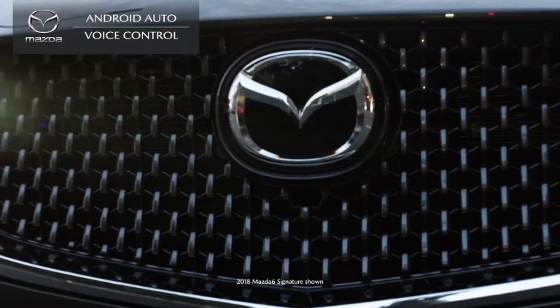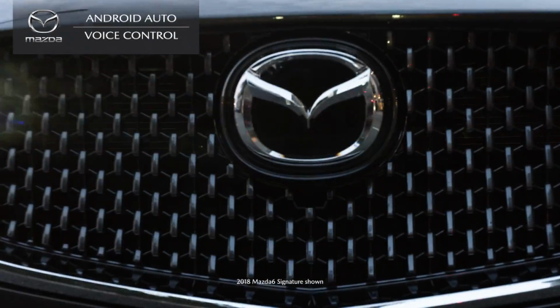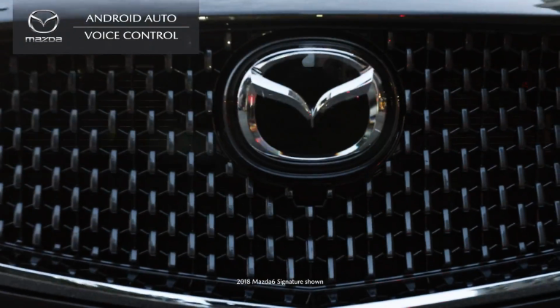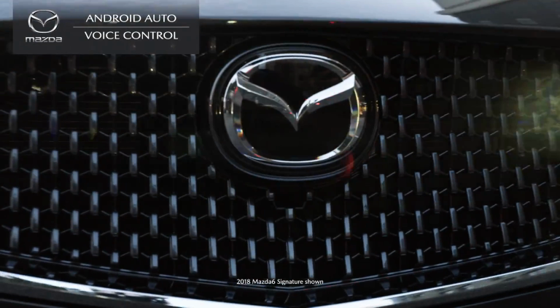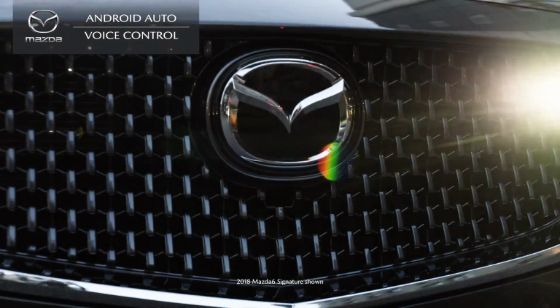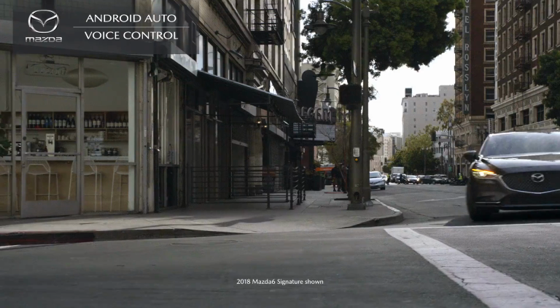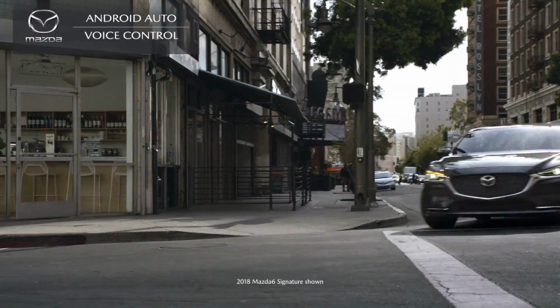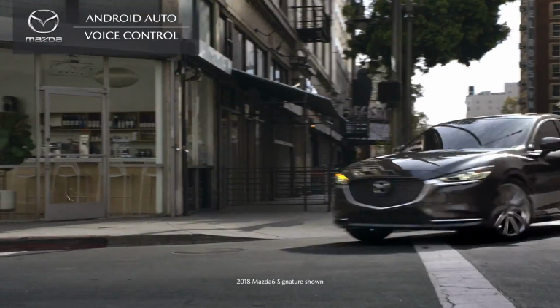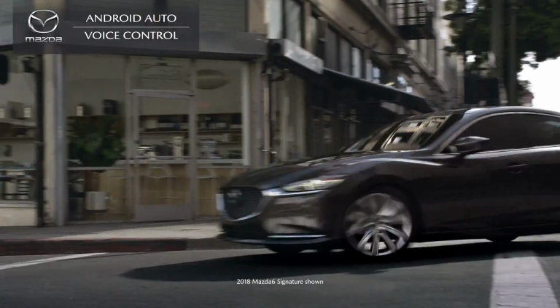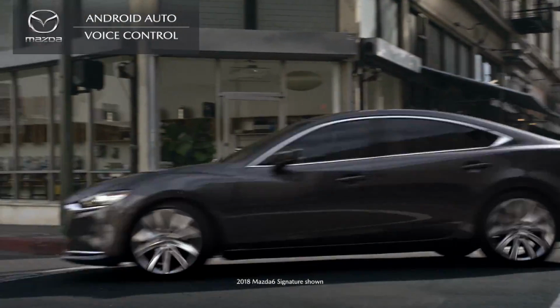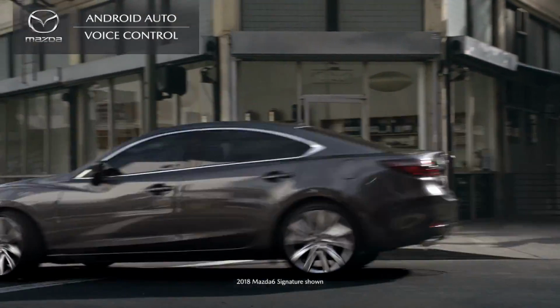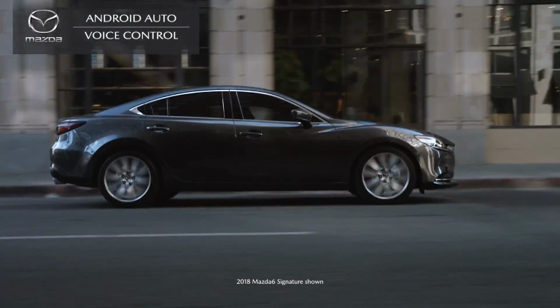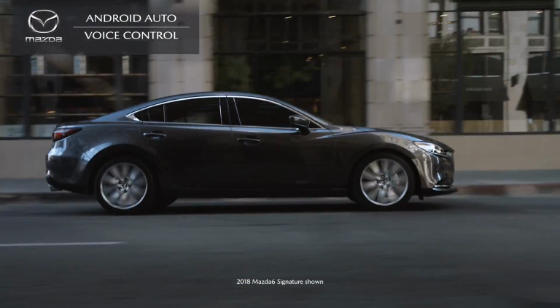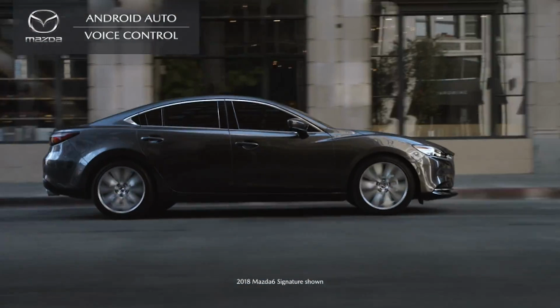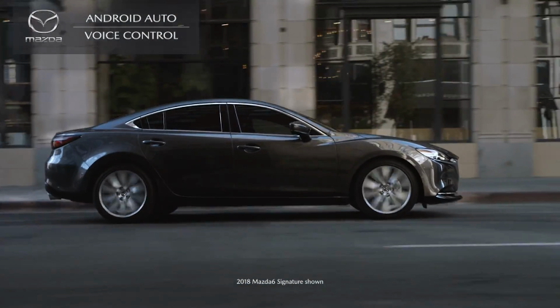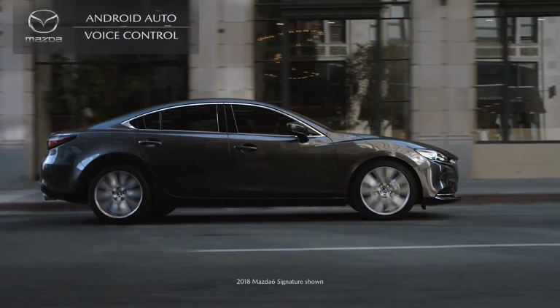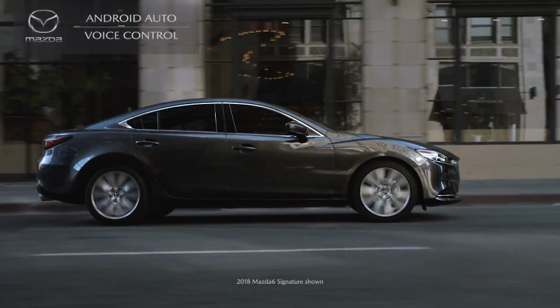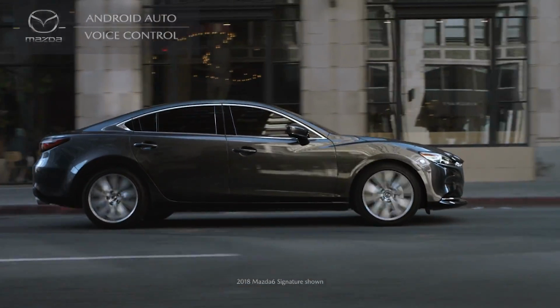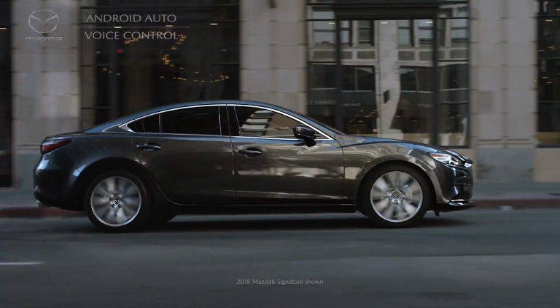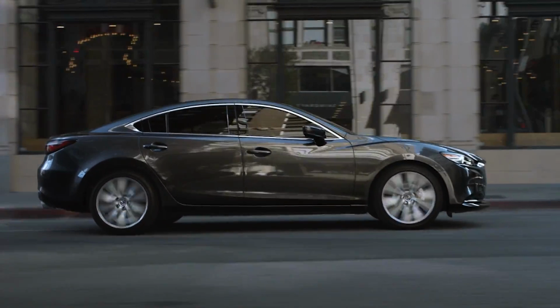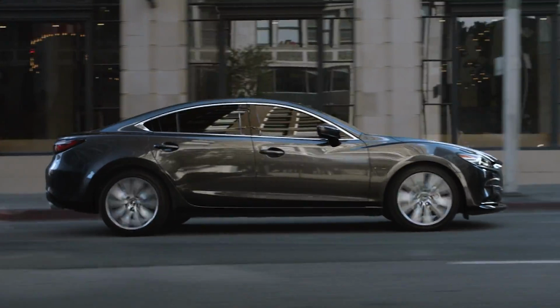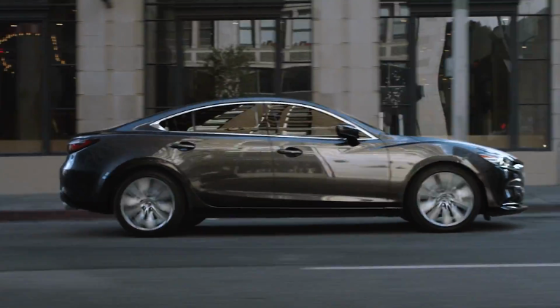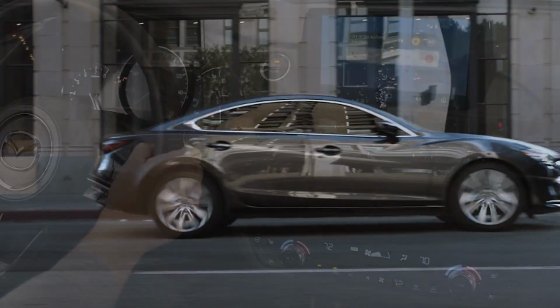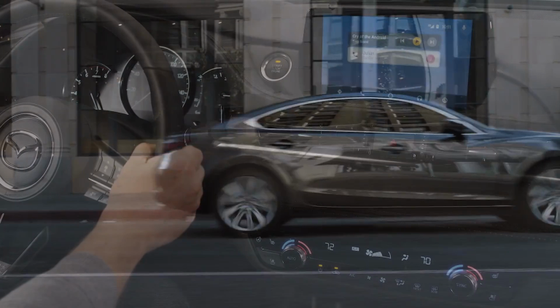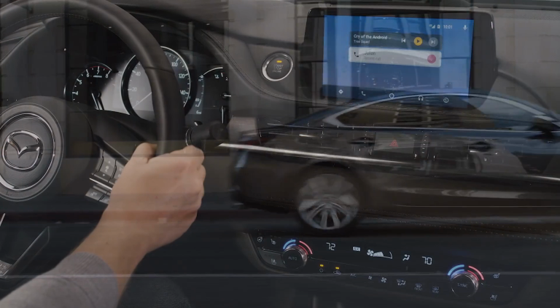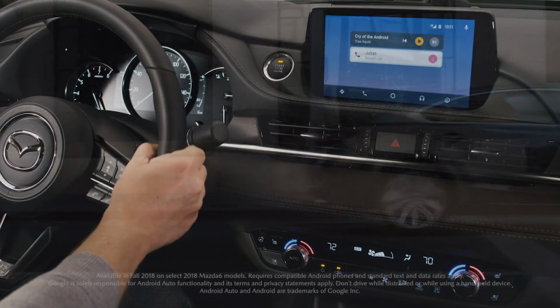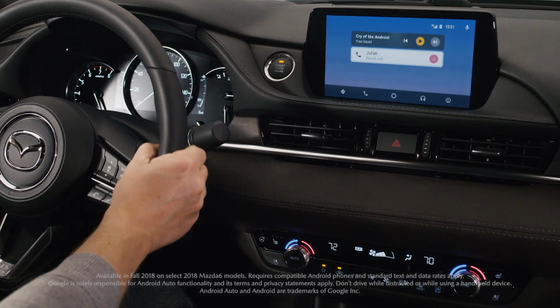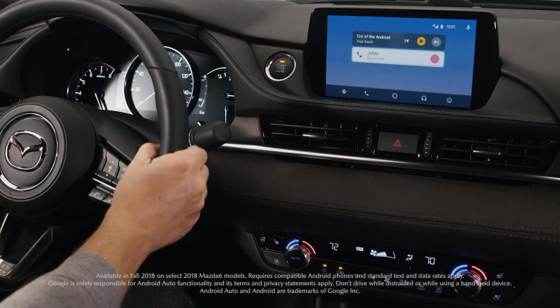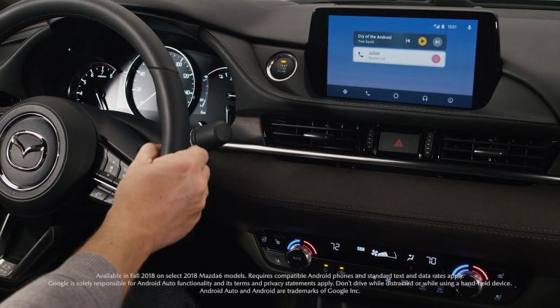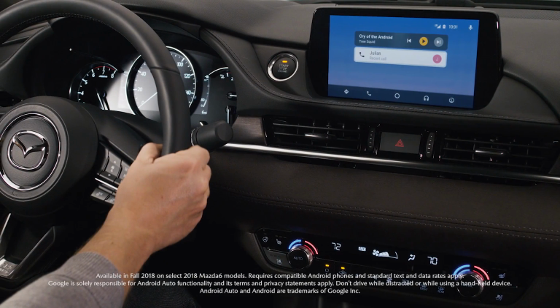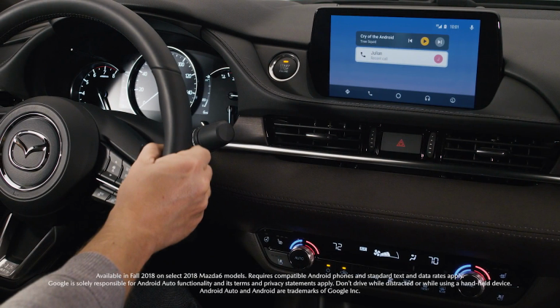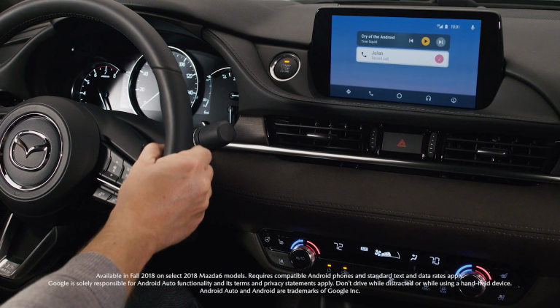Stay focused, connected, and entertained with the perfect companion: Android Auto and Google Assistant in your new Mazda.